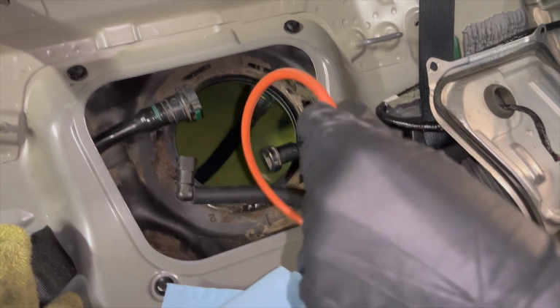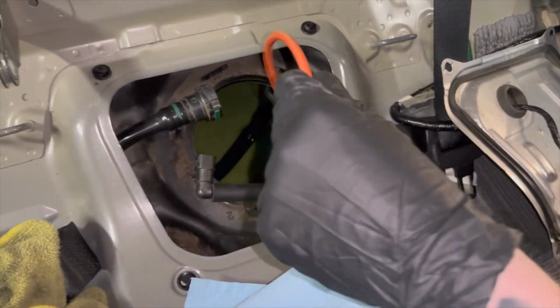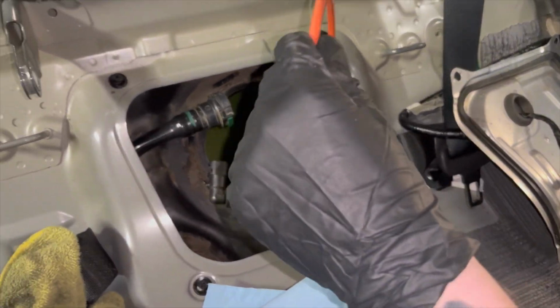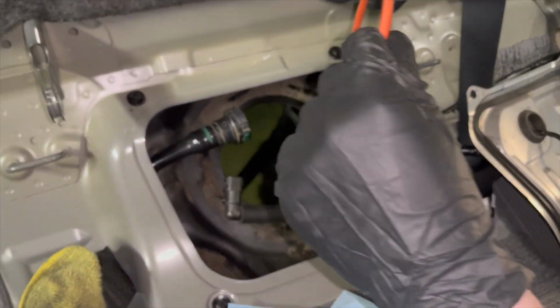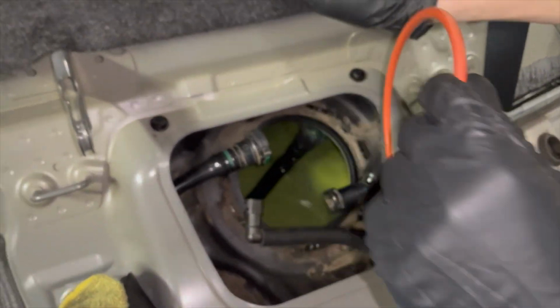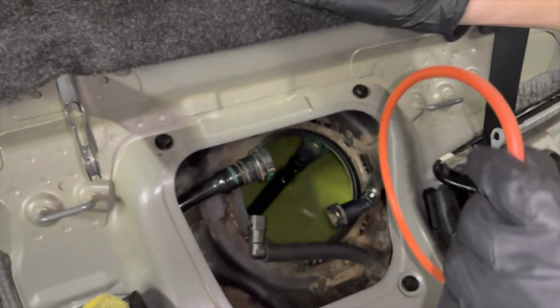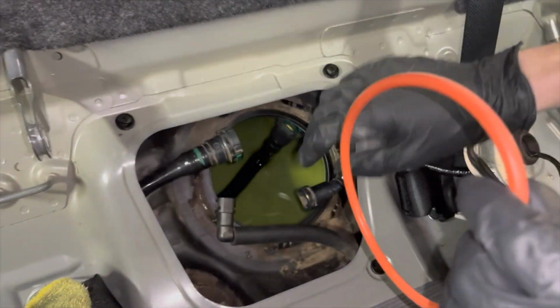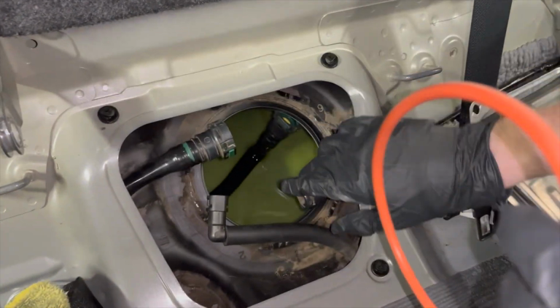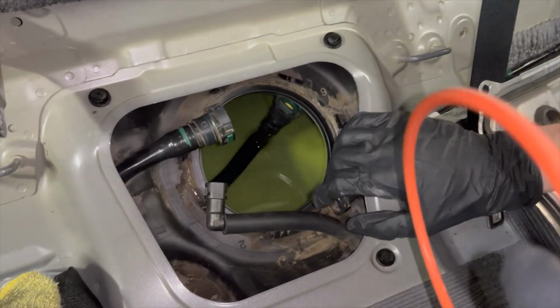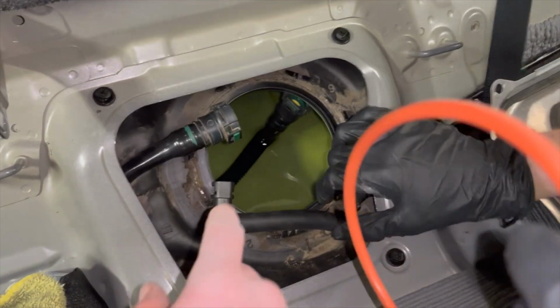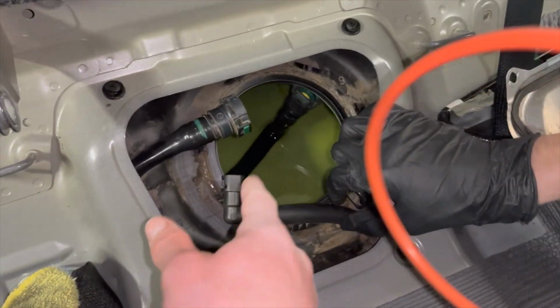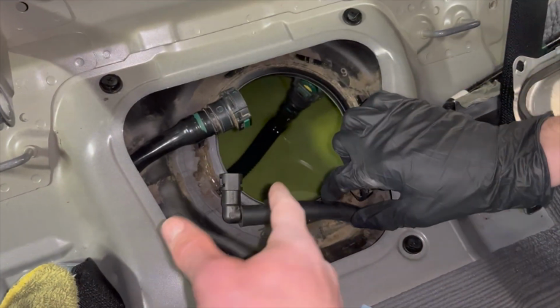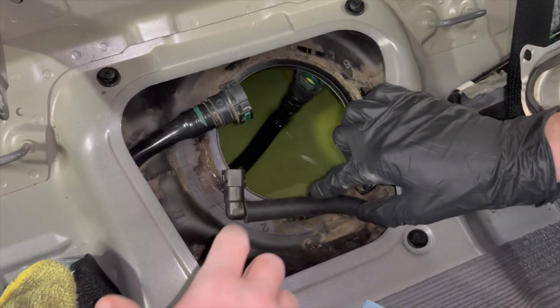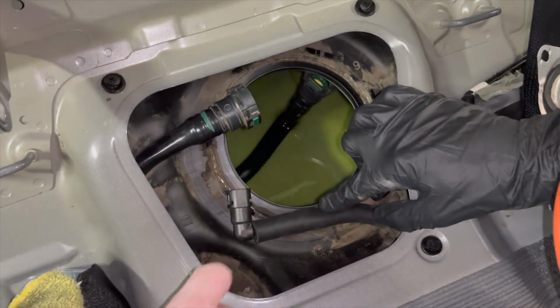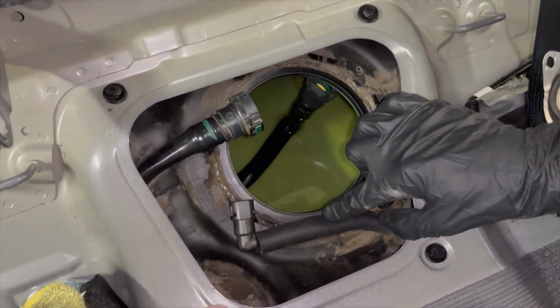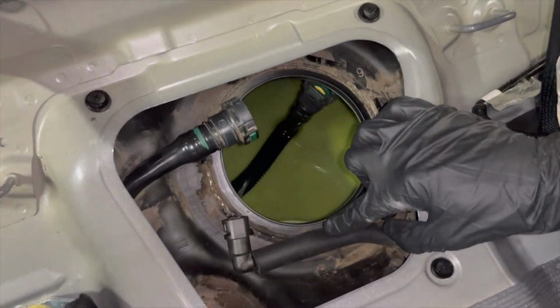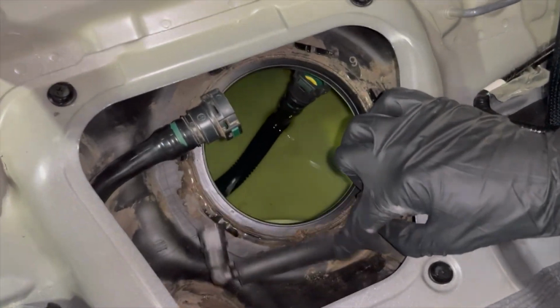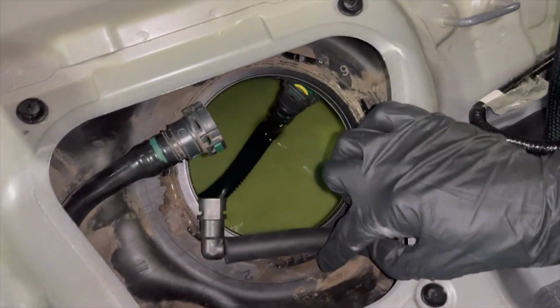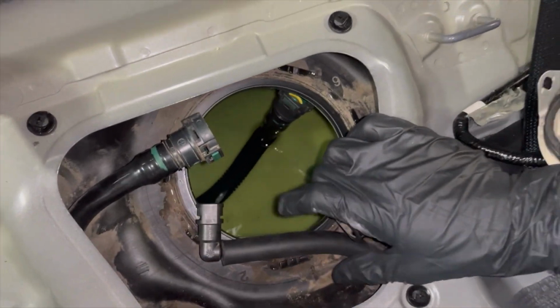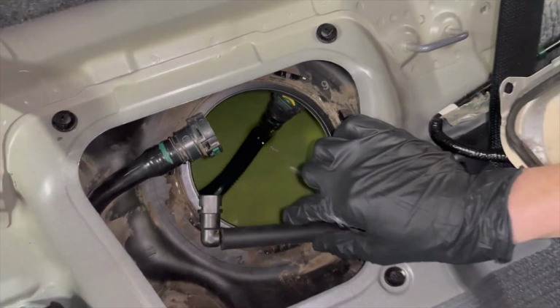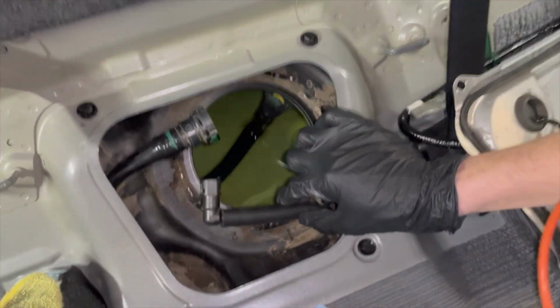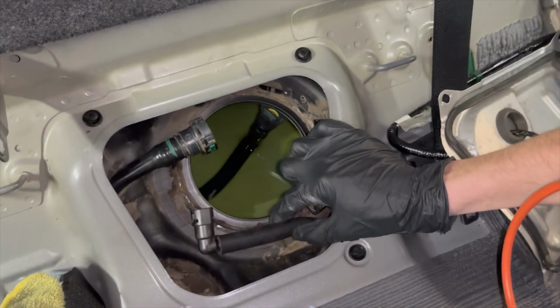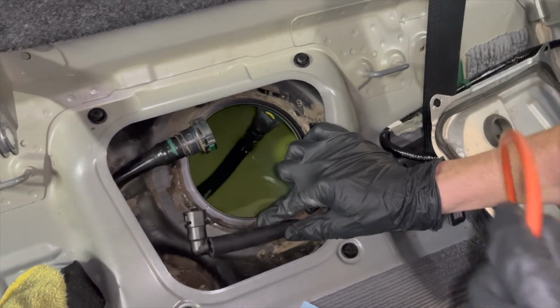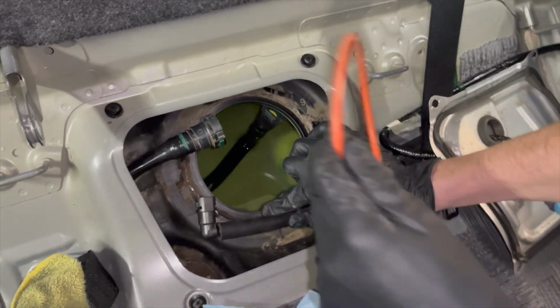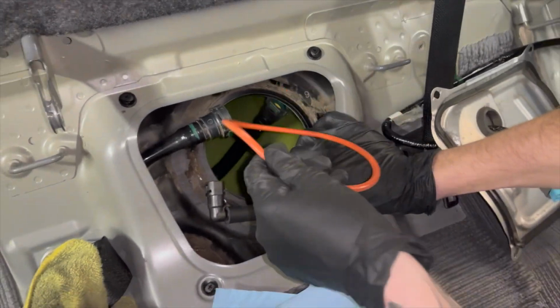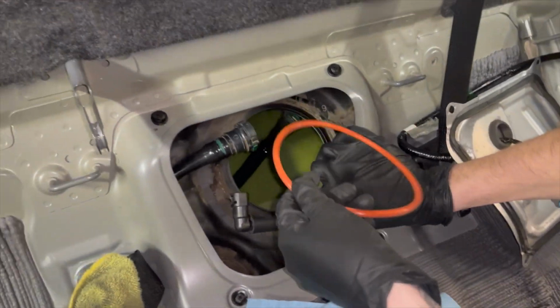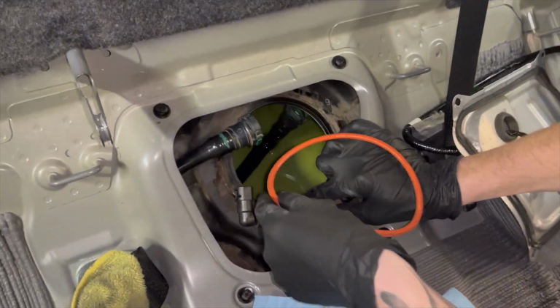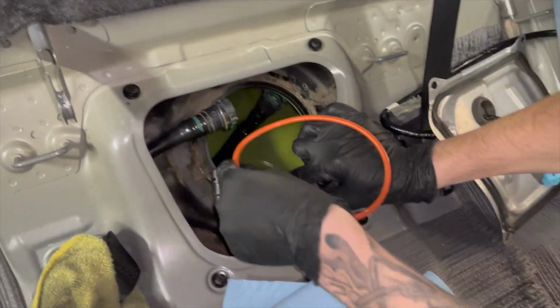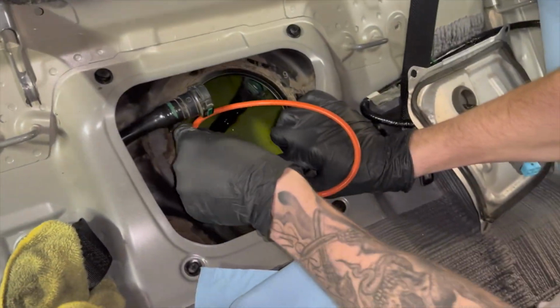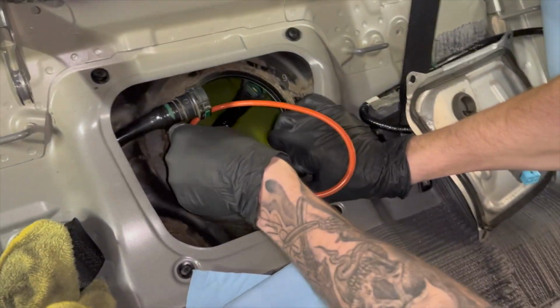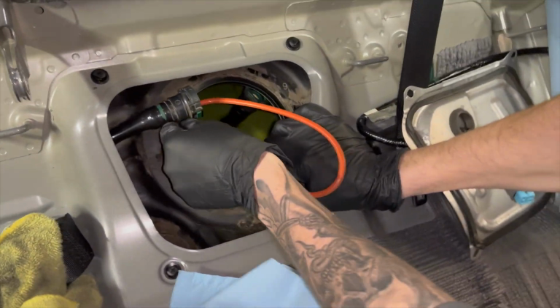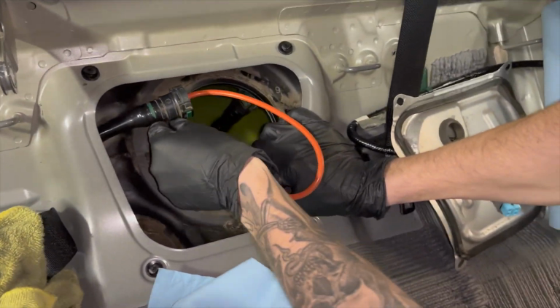Make sure you vacuum out all the extra water in the tank — you don't want to suck up that water when you start your car.